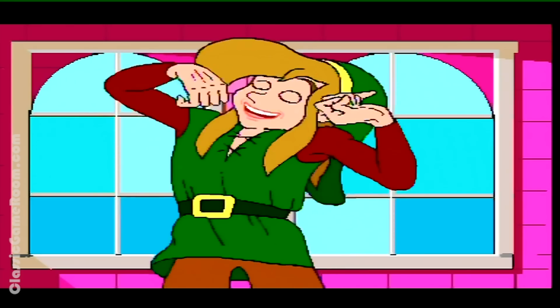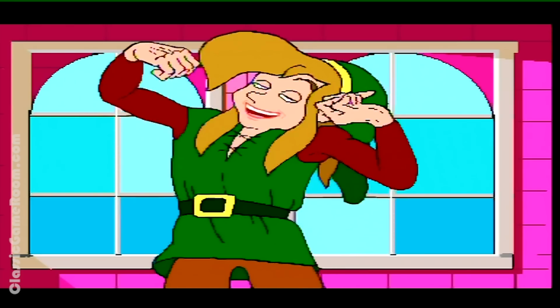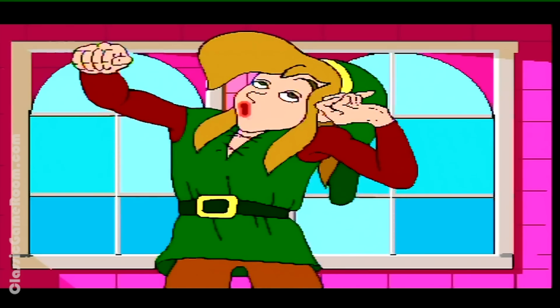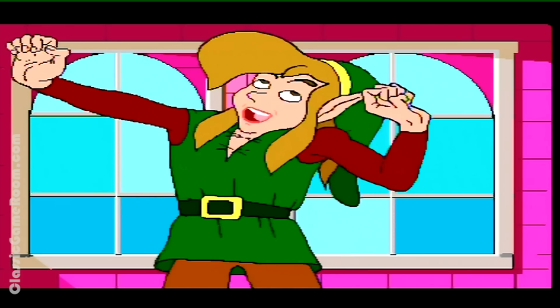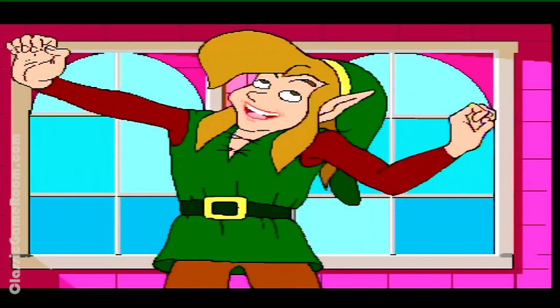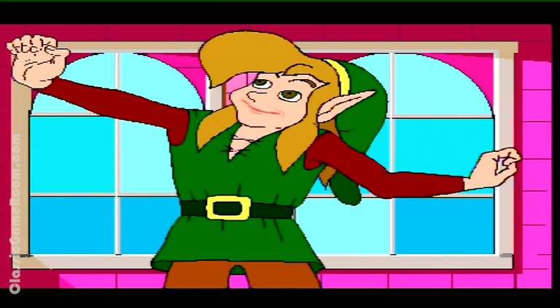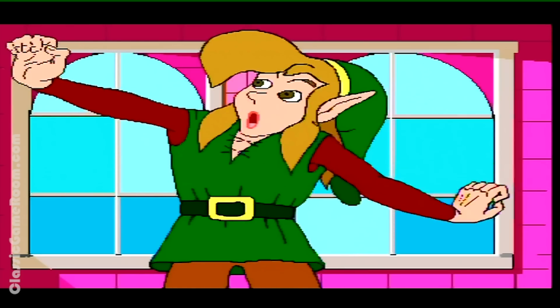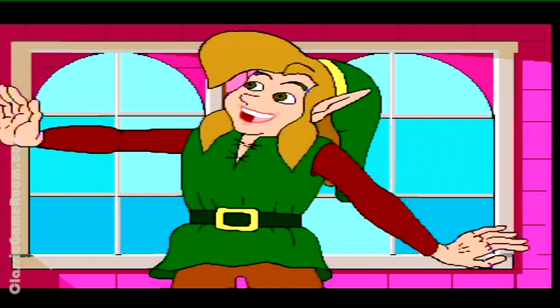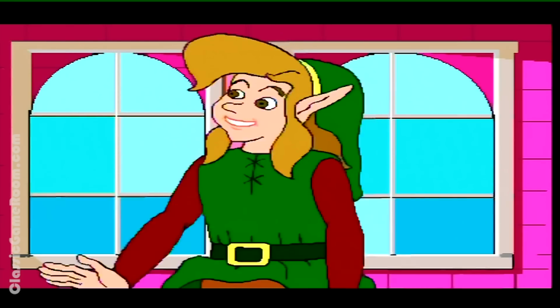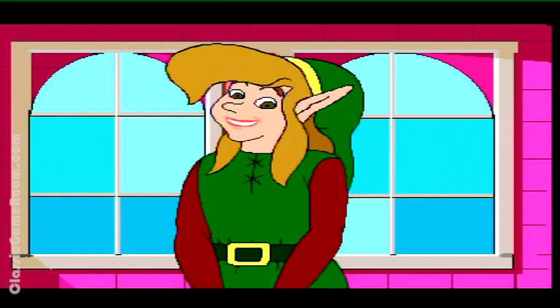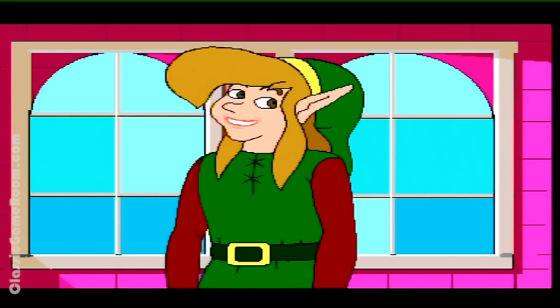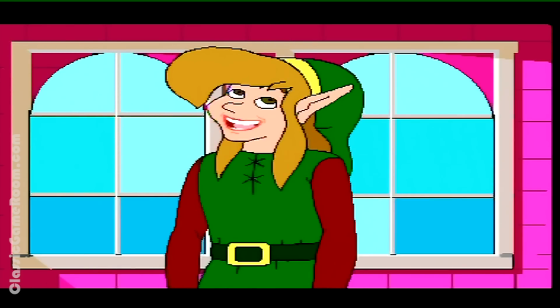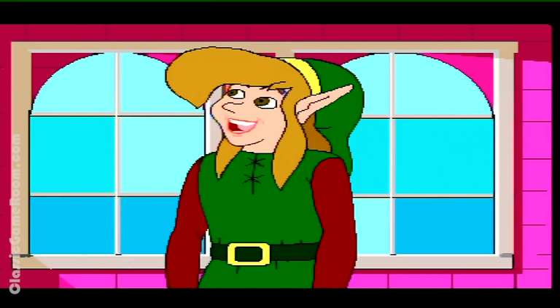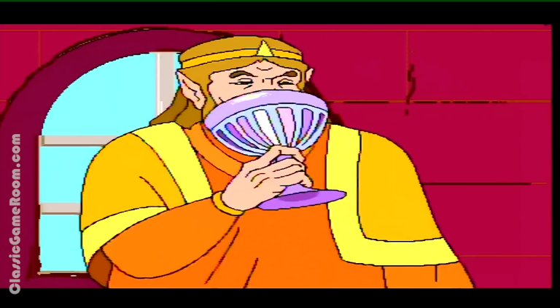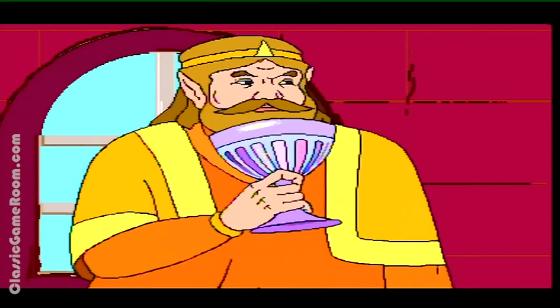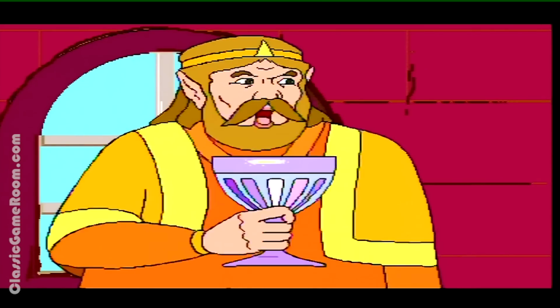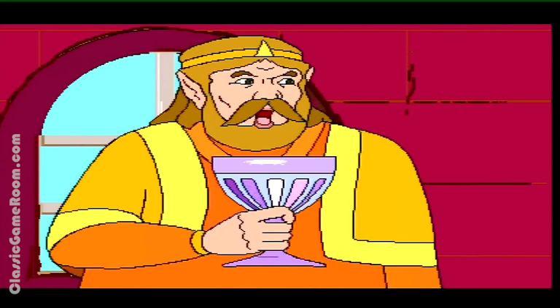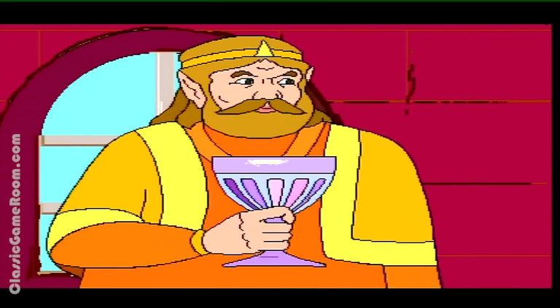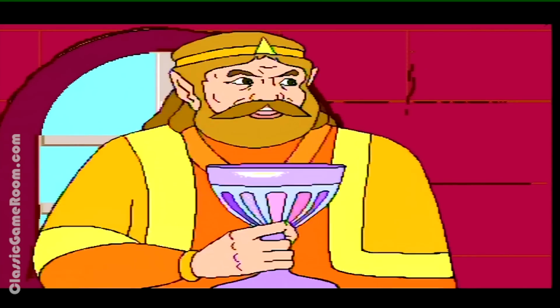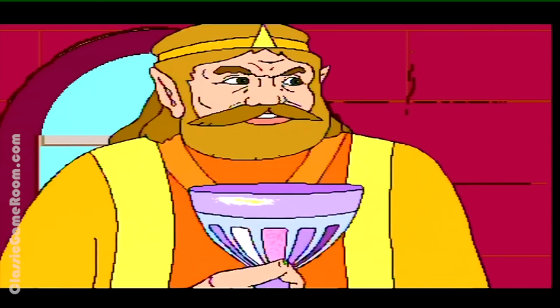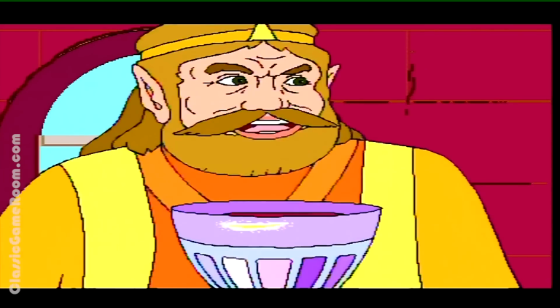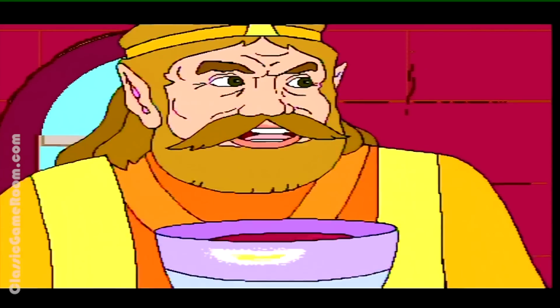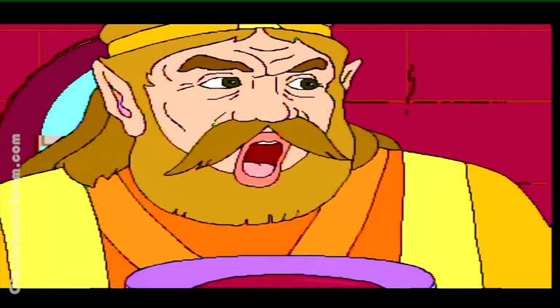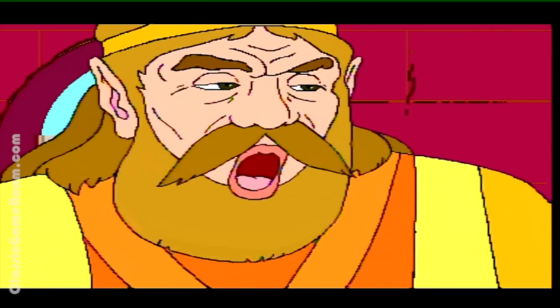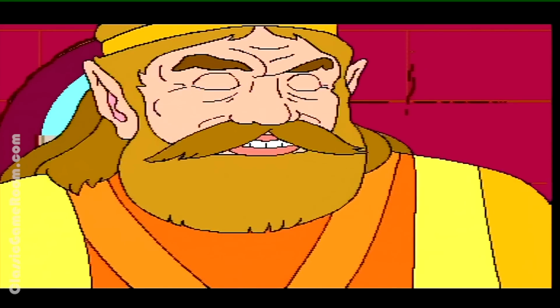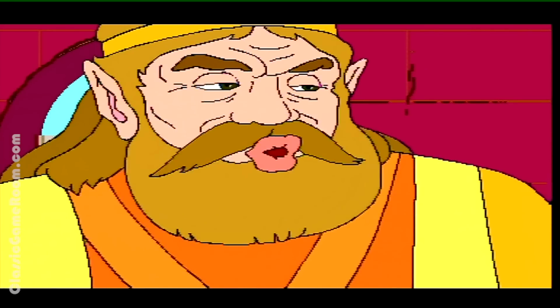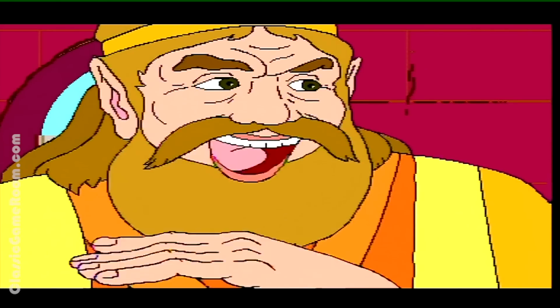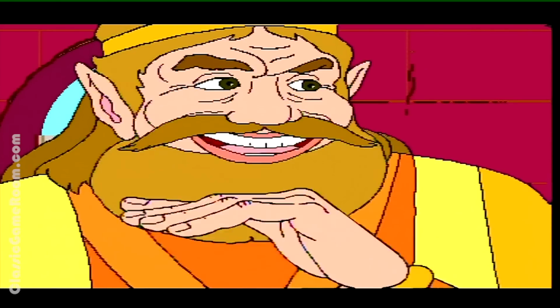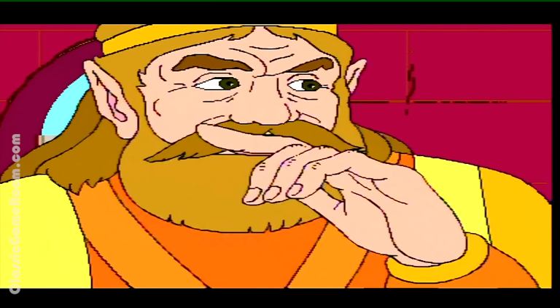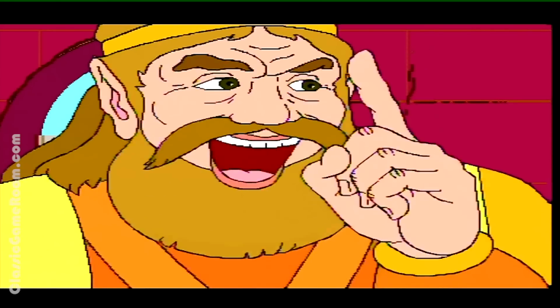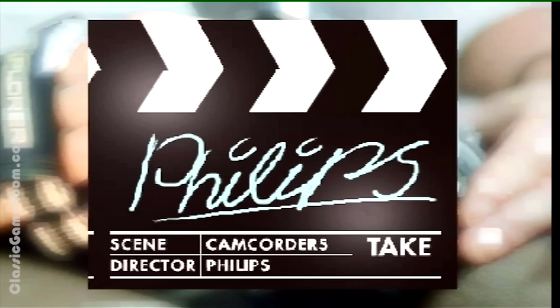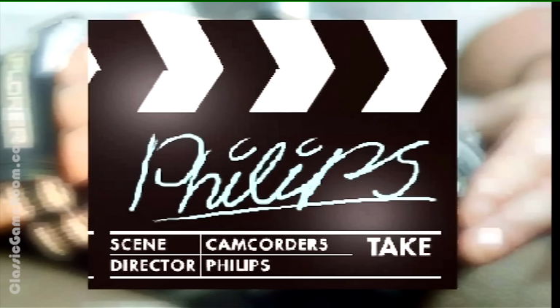Ich find's ganz schön langweilig in letzter Zeit. Mein Junge, dieser Friede ist etwas, das sich alle Kämpfer wünschen.